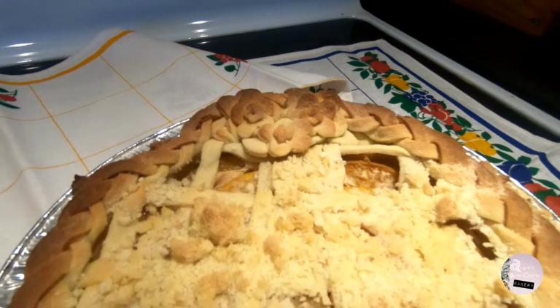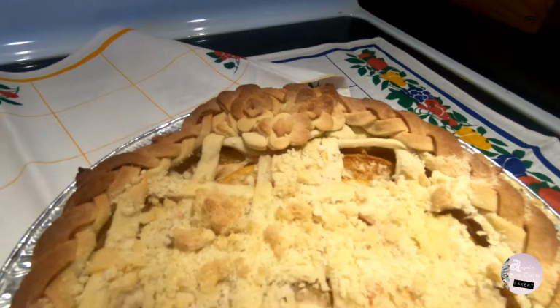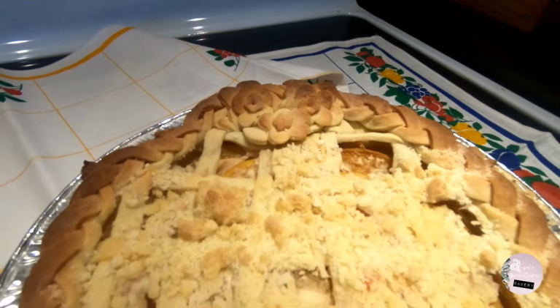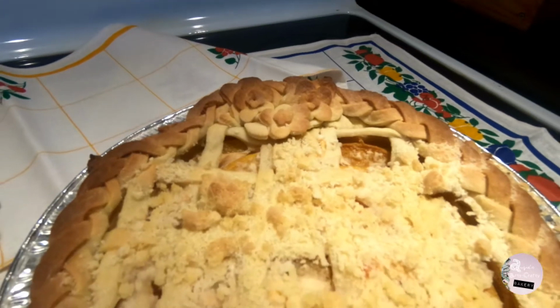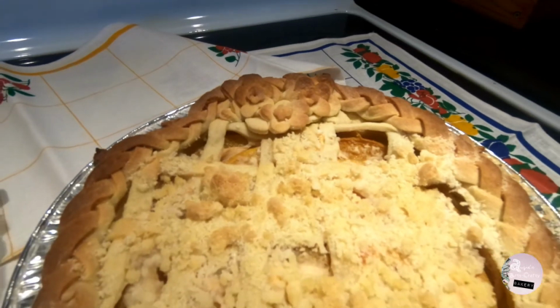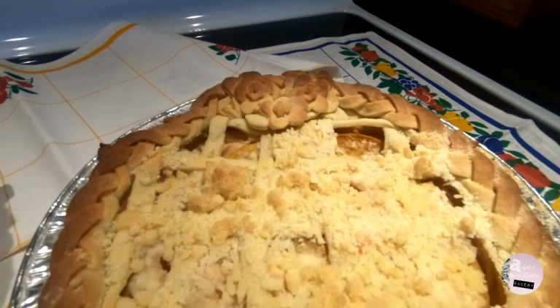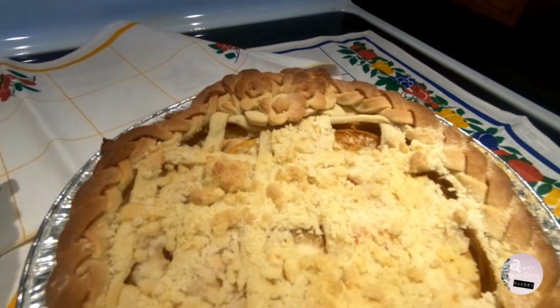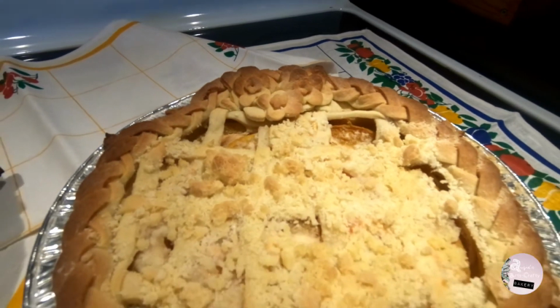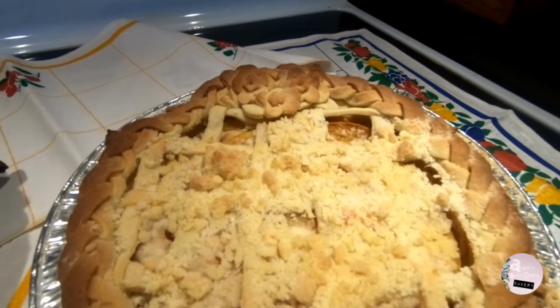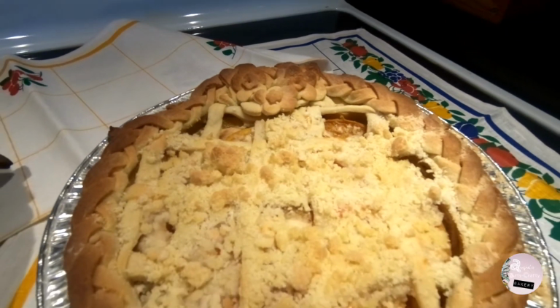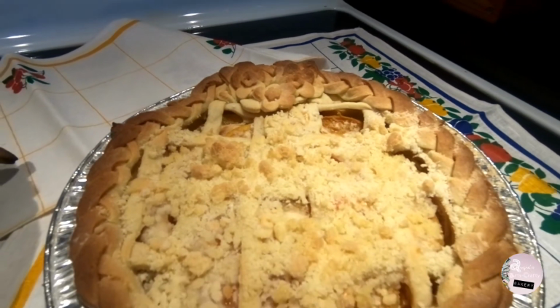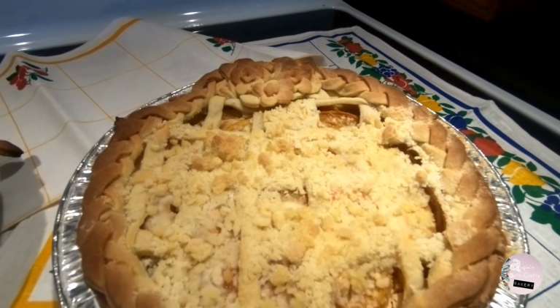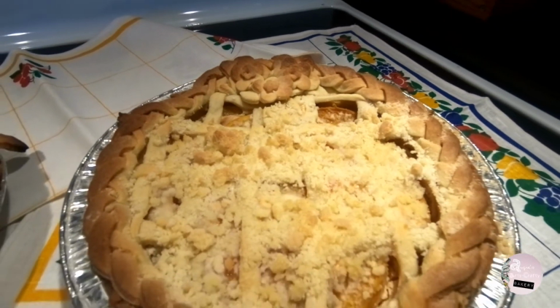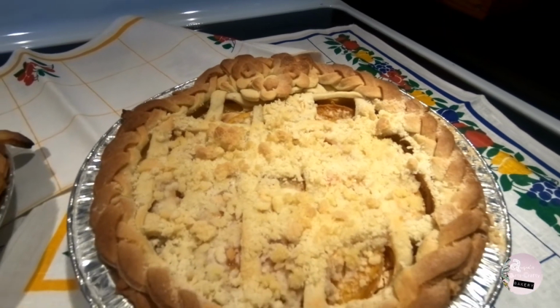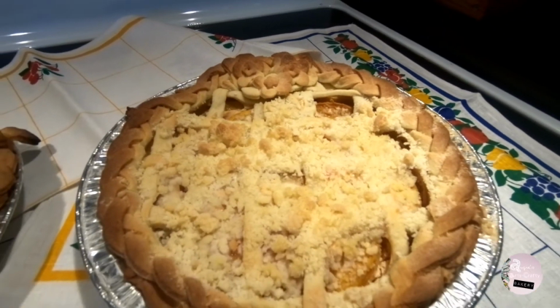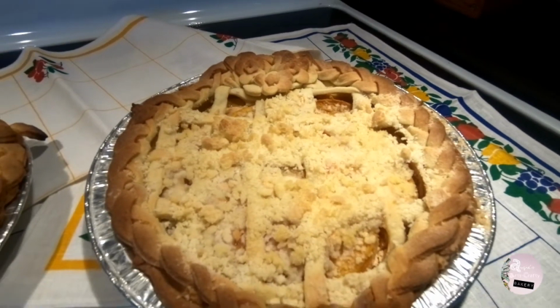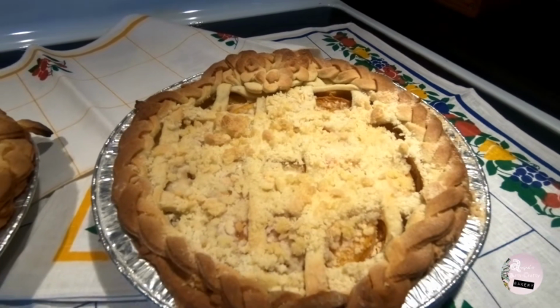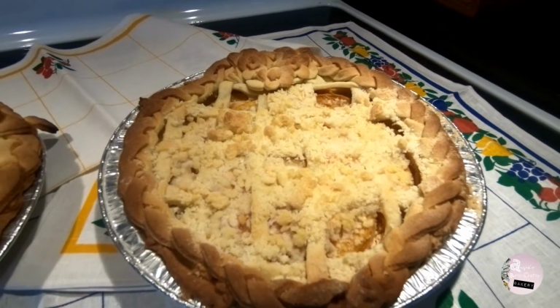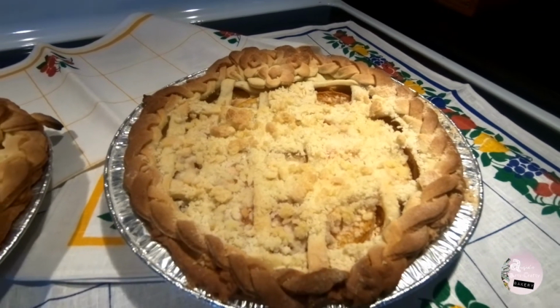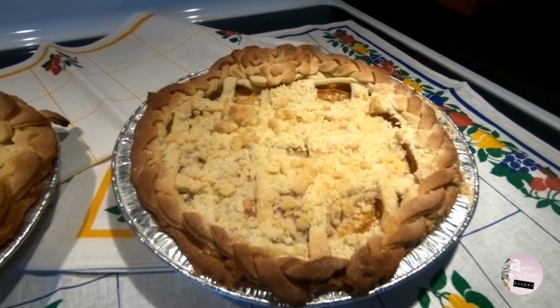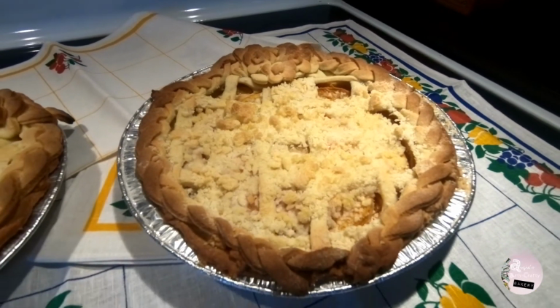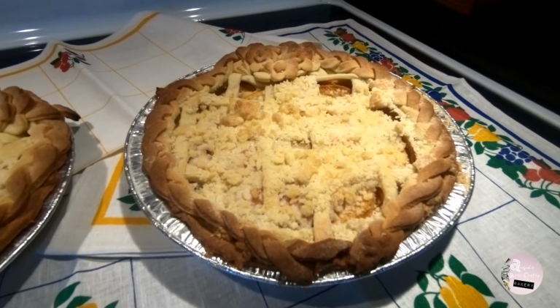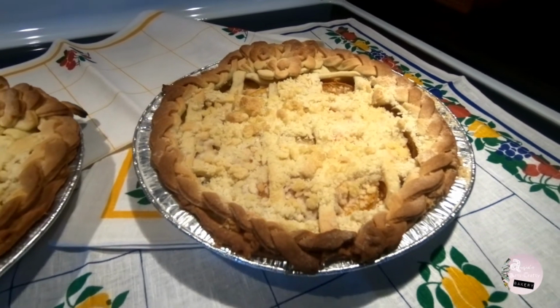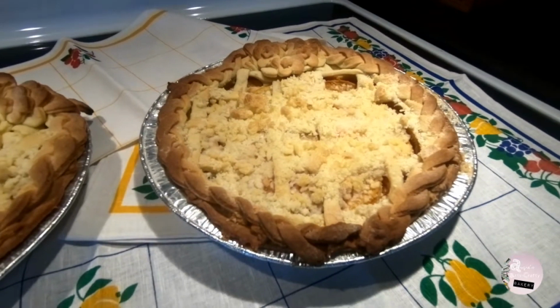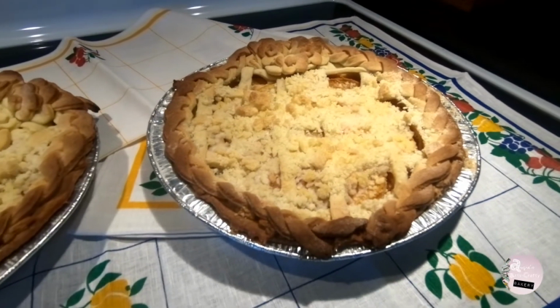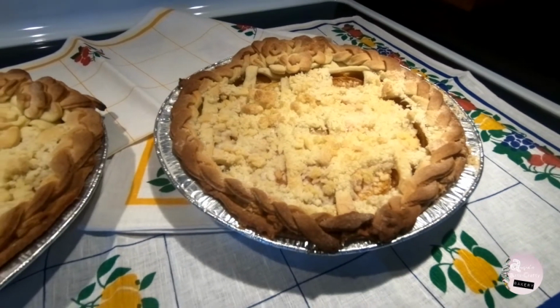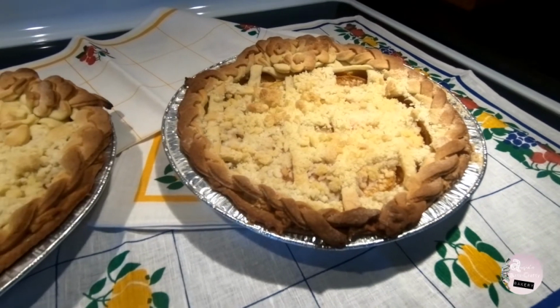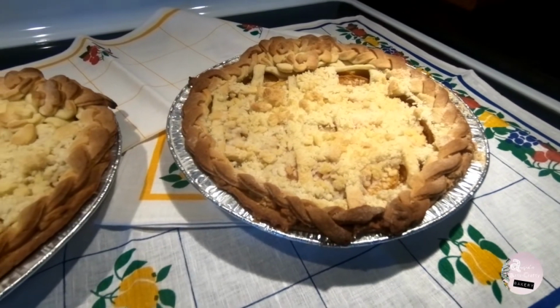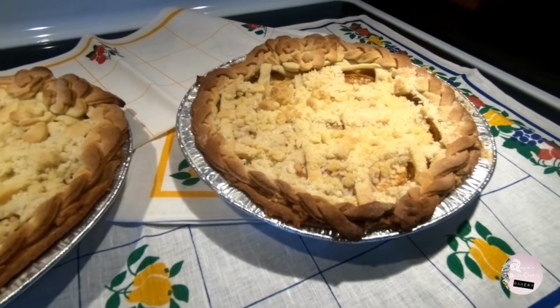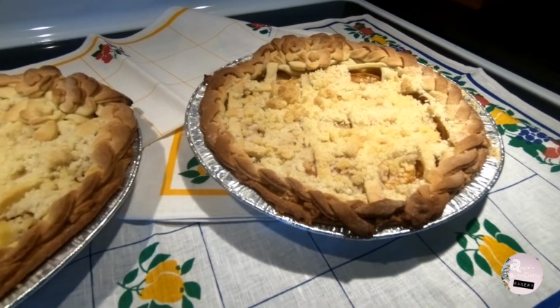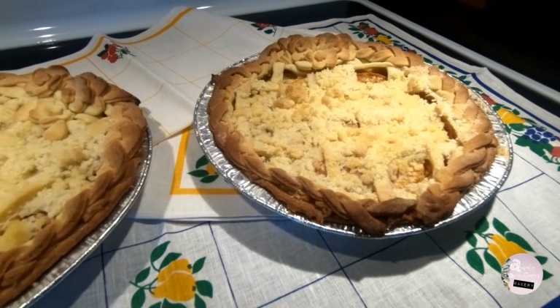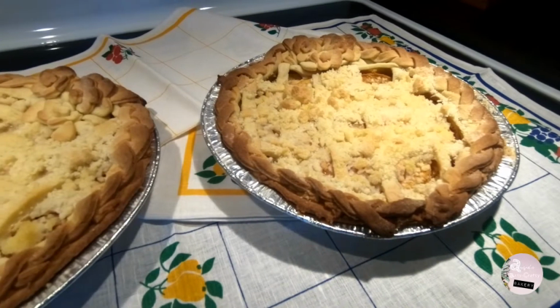Hi guys! Today we'll be making a peach and cream cheese pie.